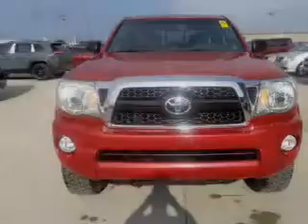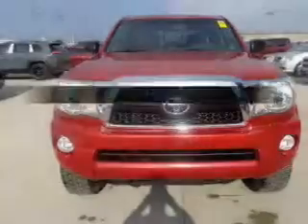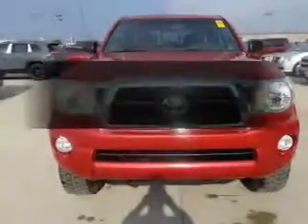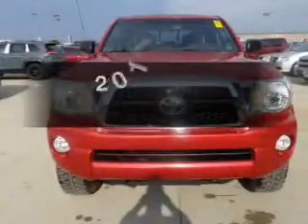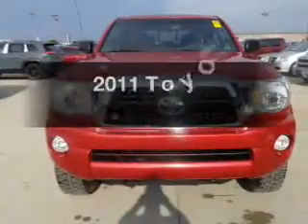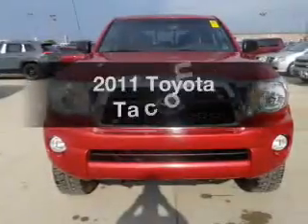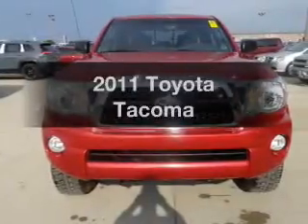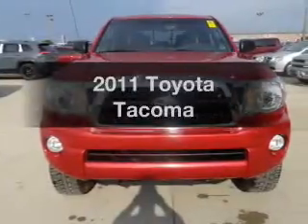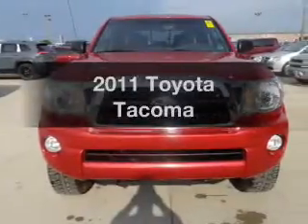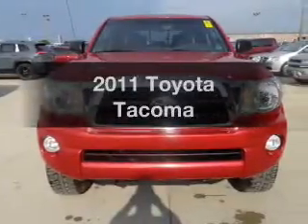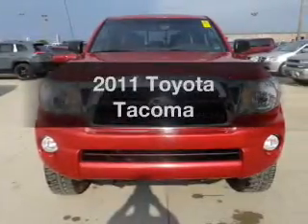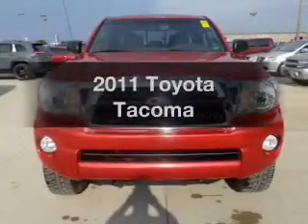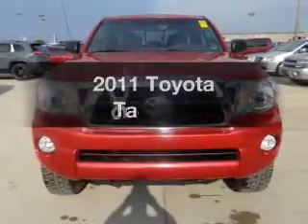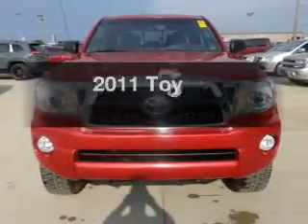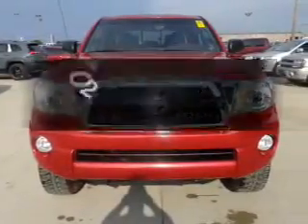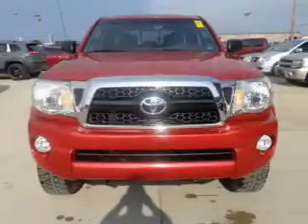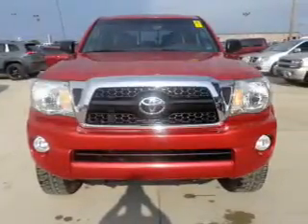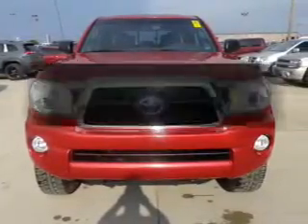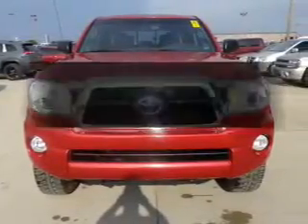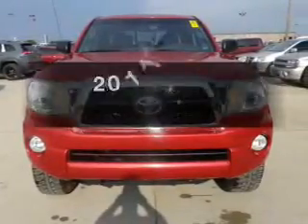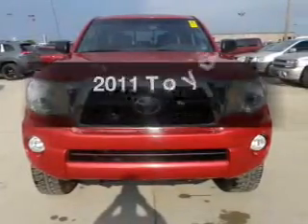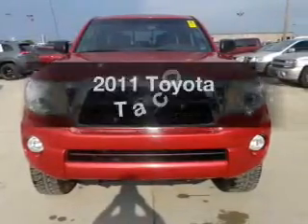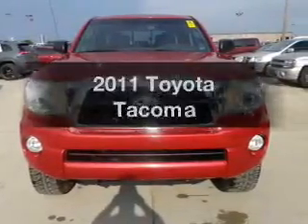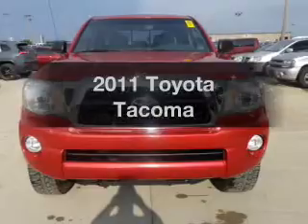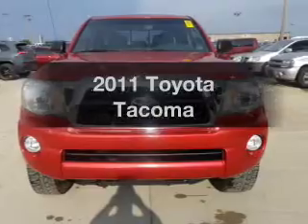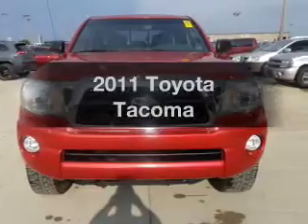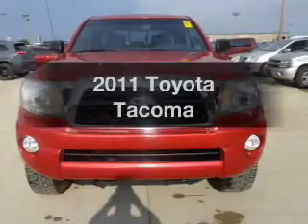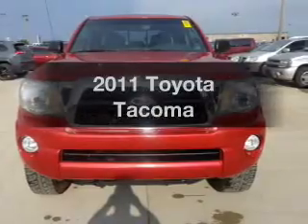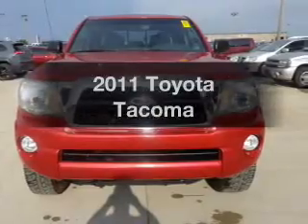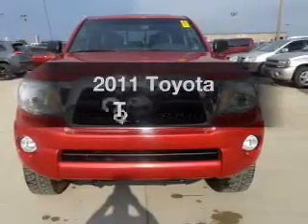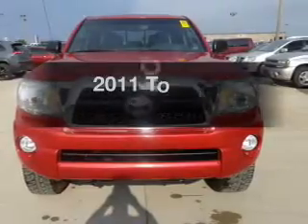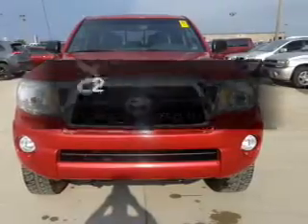Imagine yourself in this 2011 Toyota Tacoma. Travel the roads in style and comfort in this great vehicle.